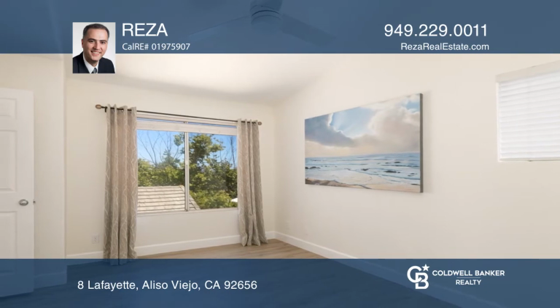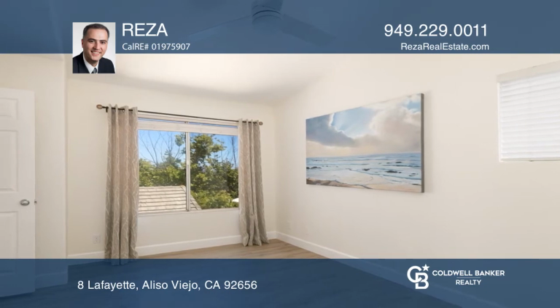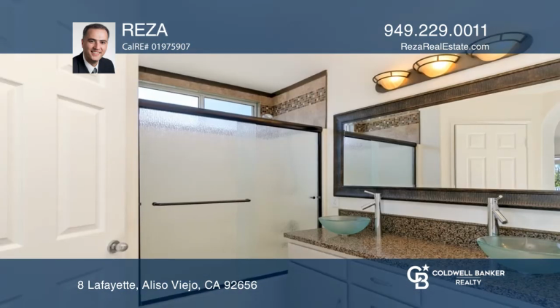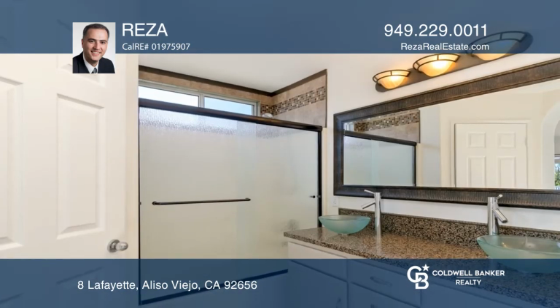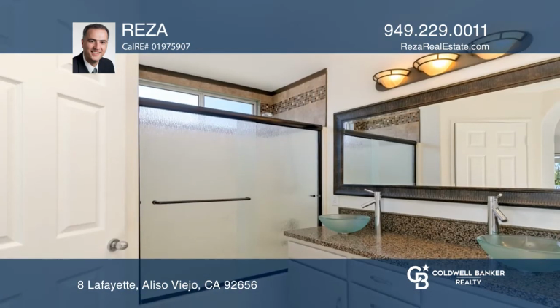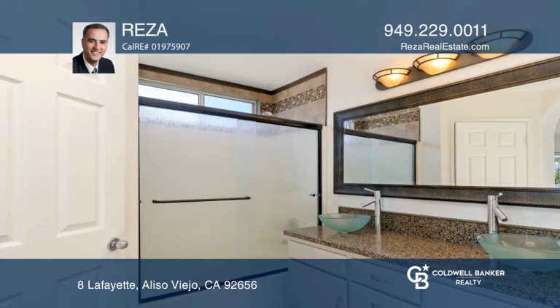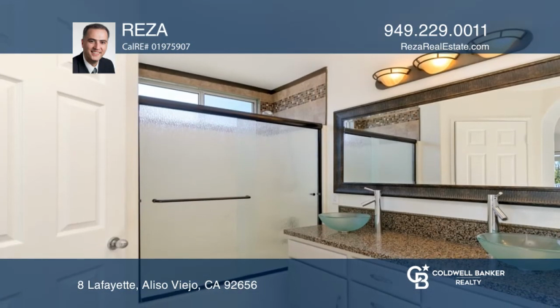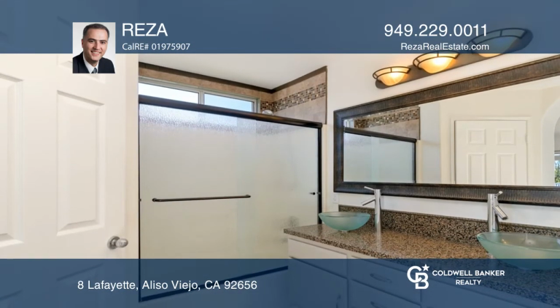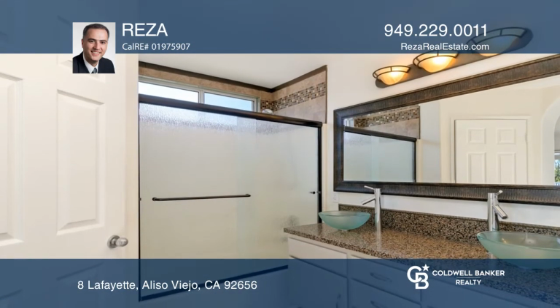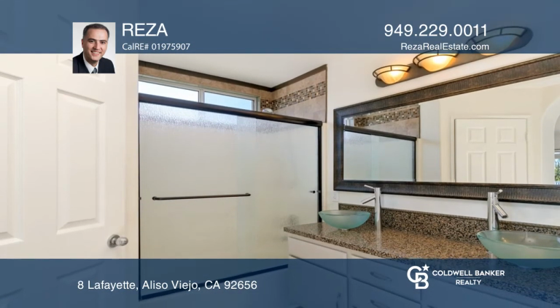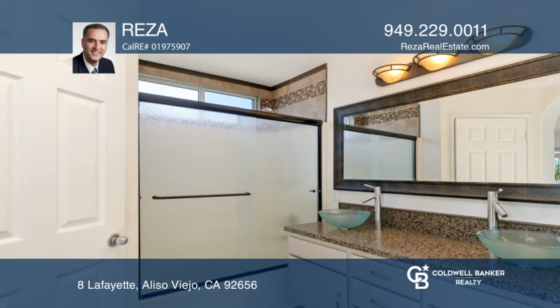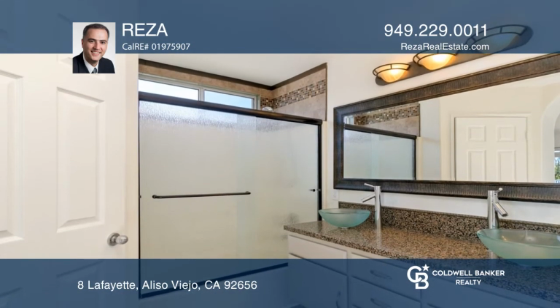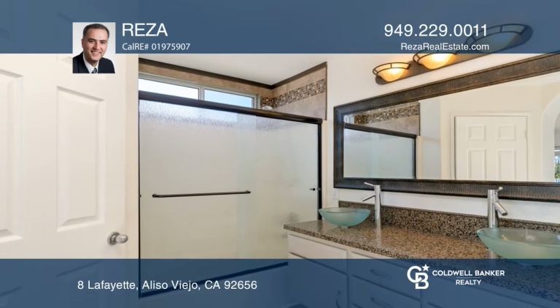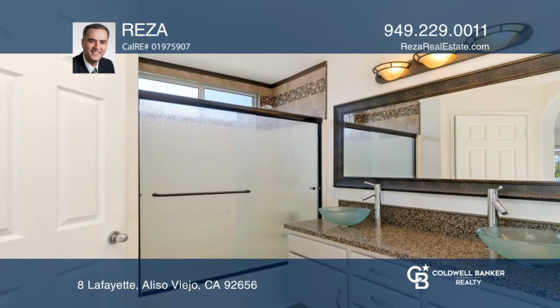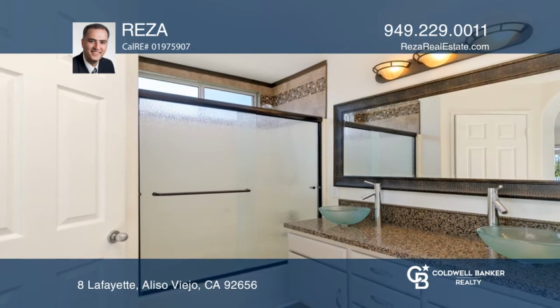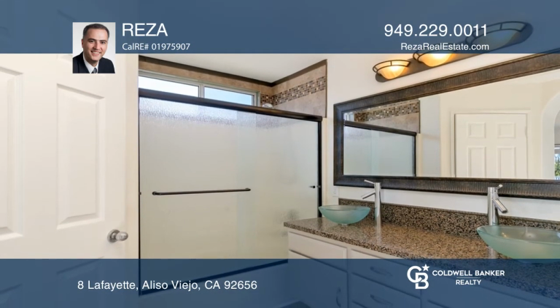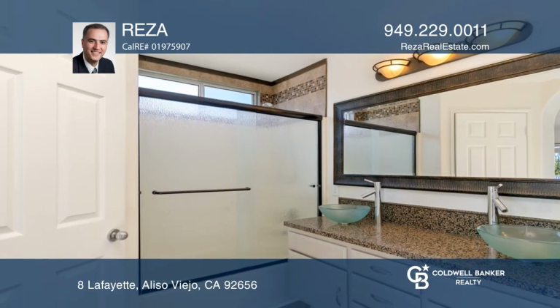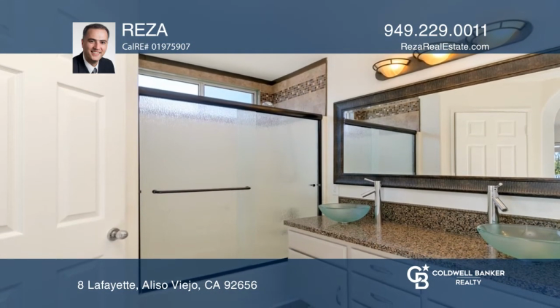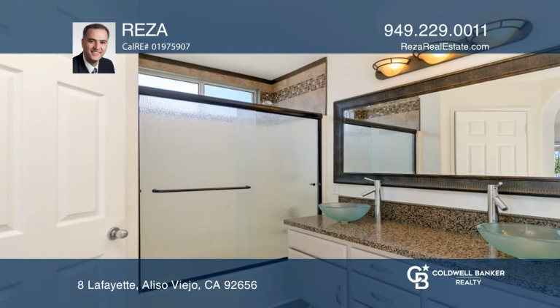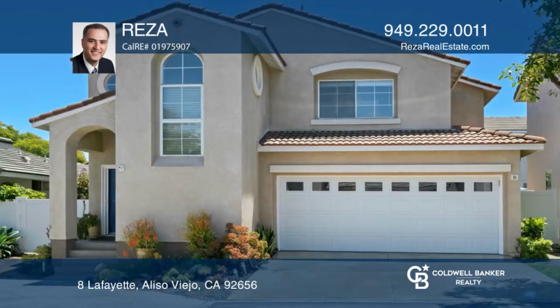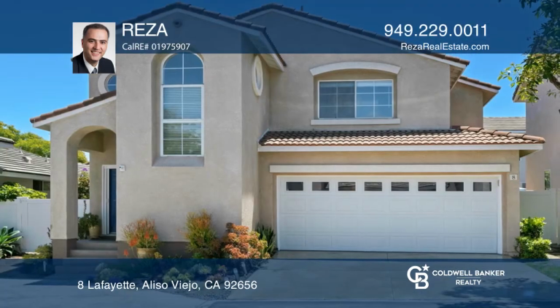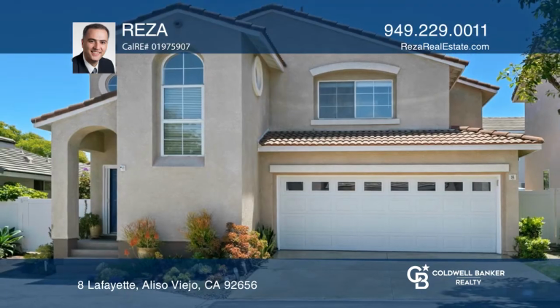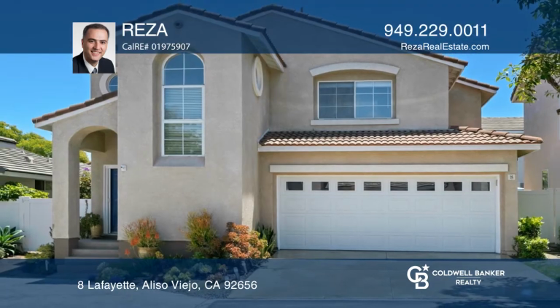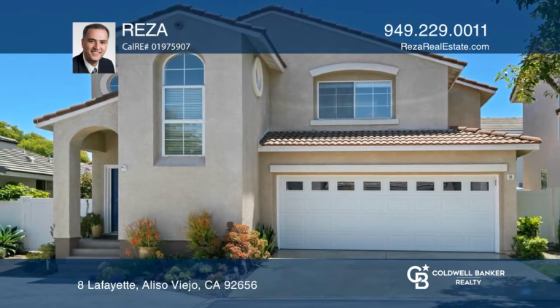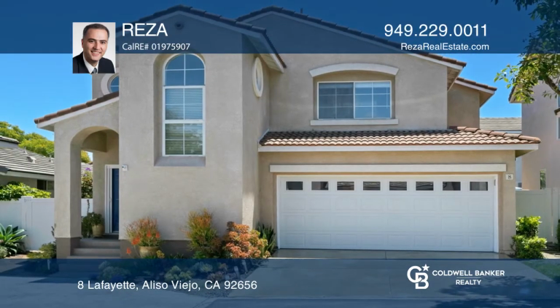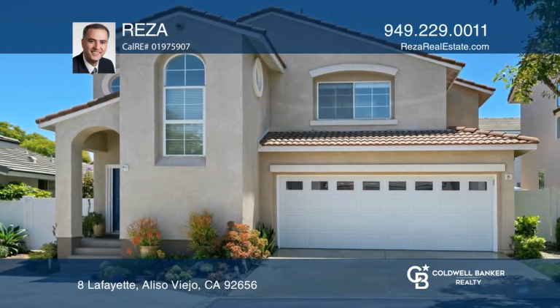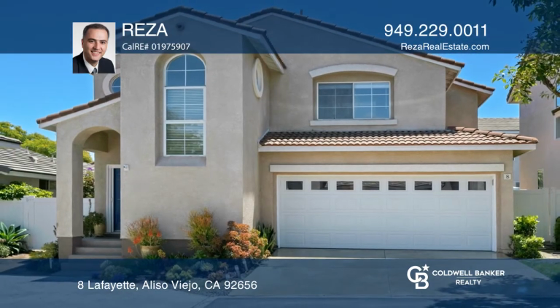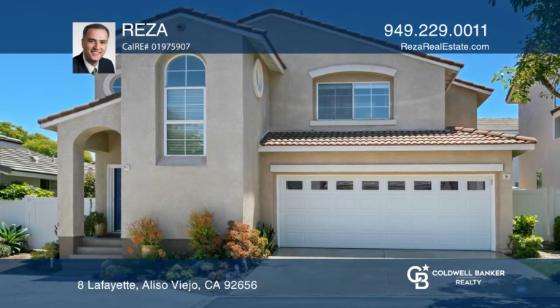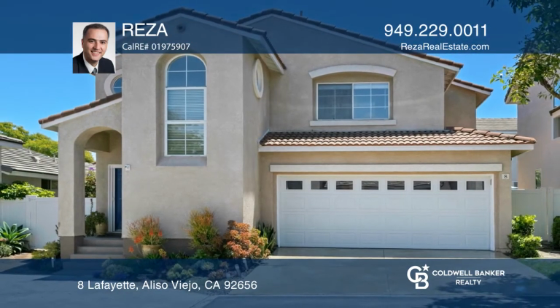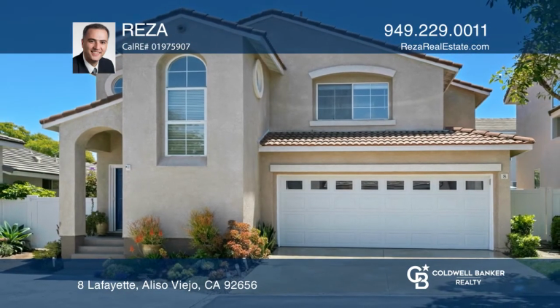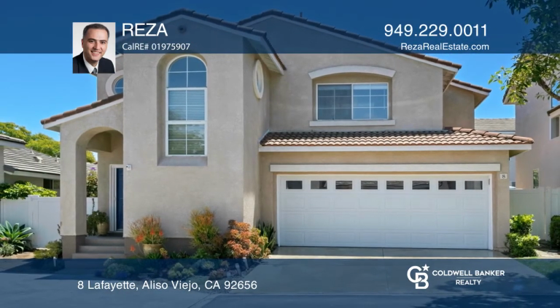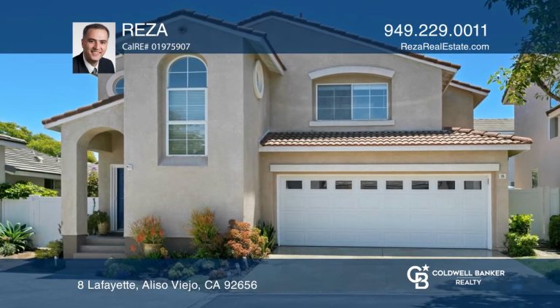The master suite with vaulted ceiling is where you'll have the mountain views, and the master bath has upgraded fixtures. To see your new home in person, schedule a tour with Reza.